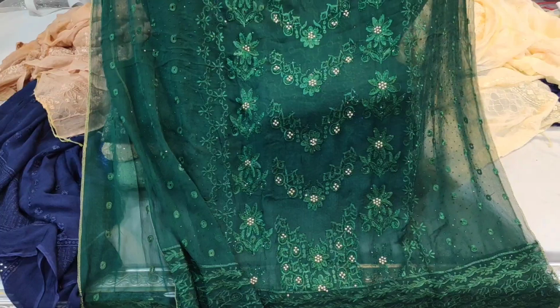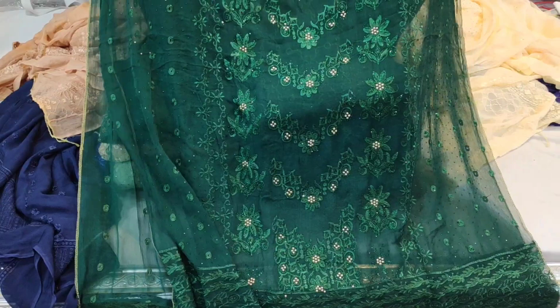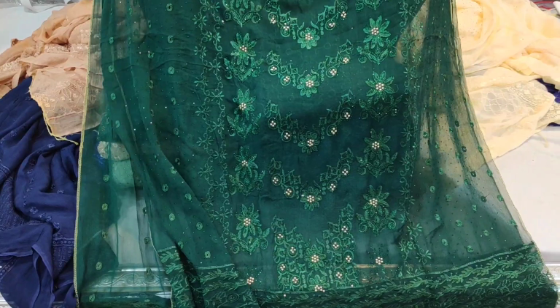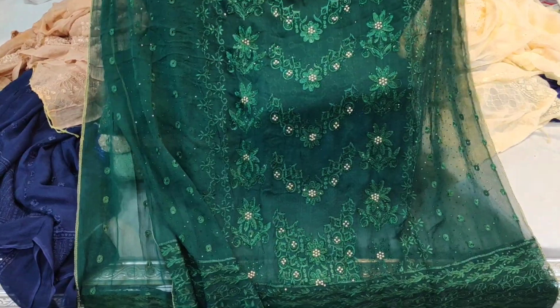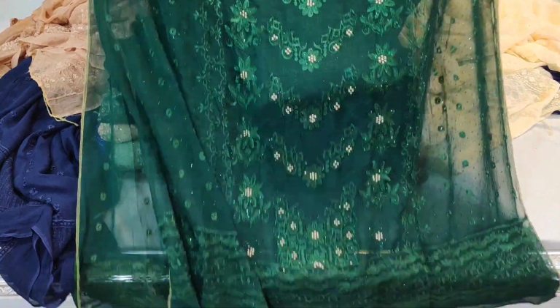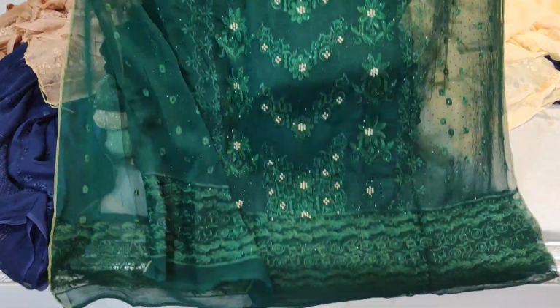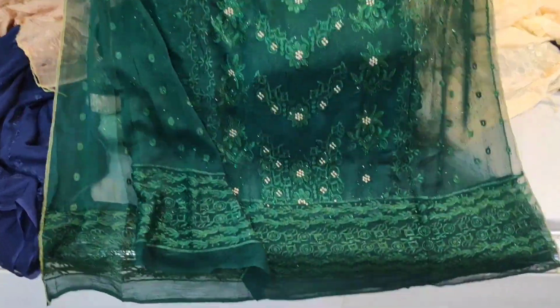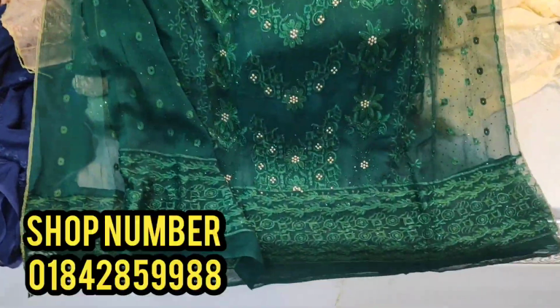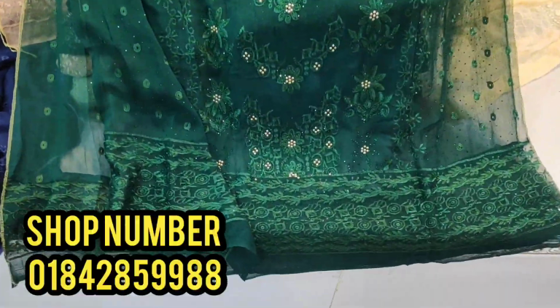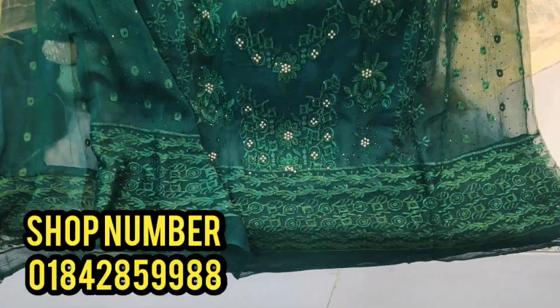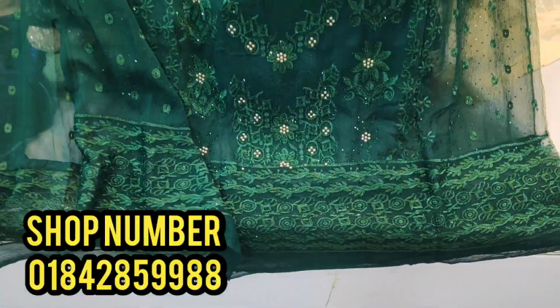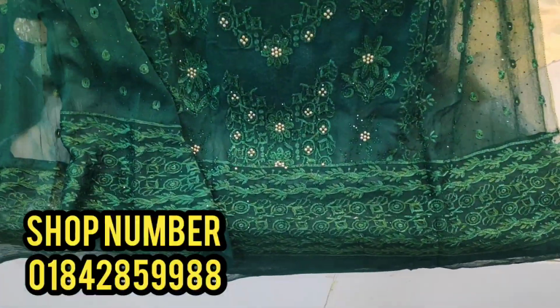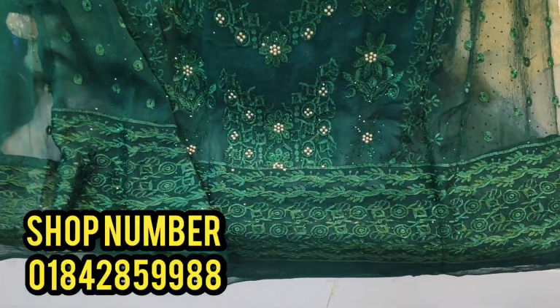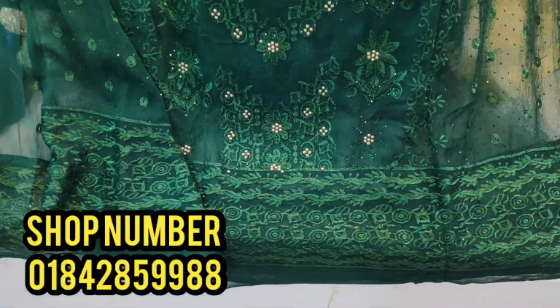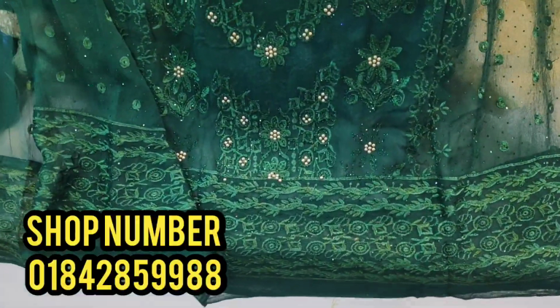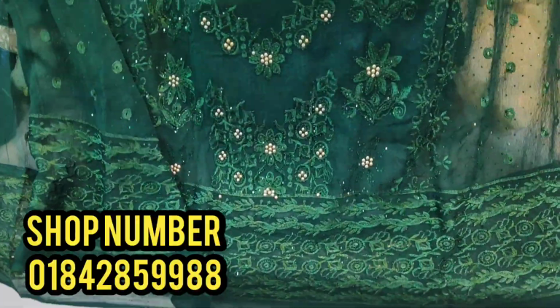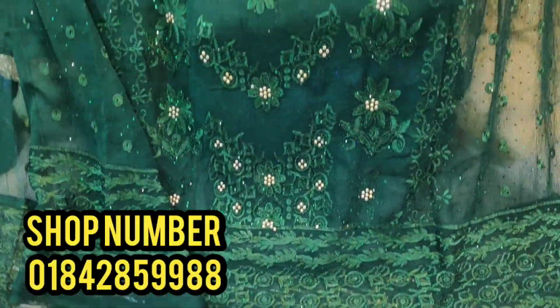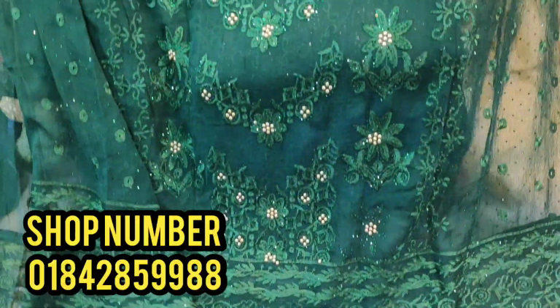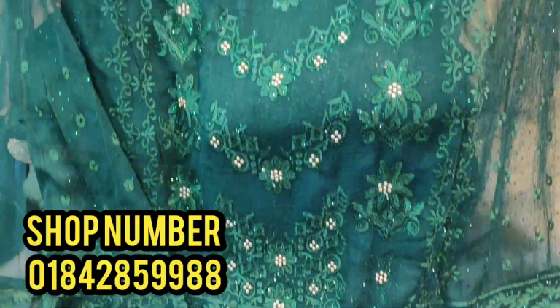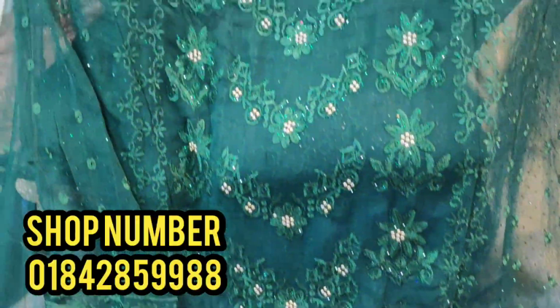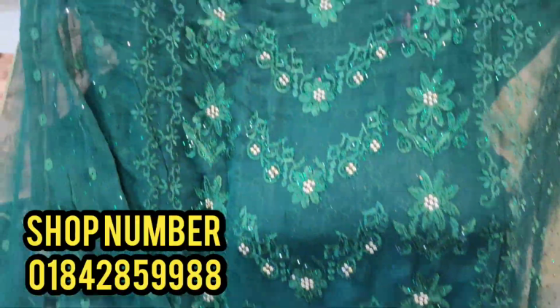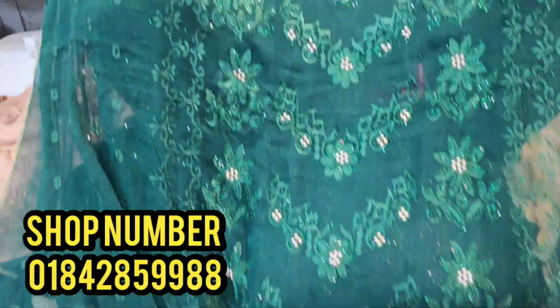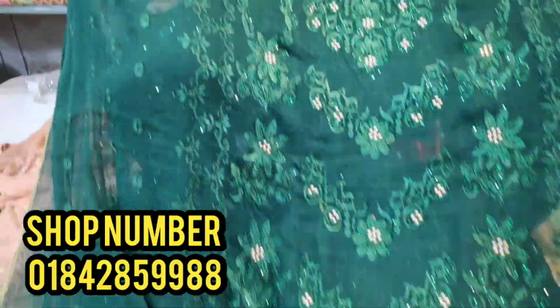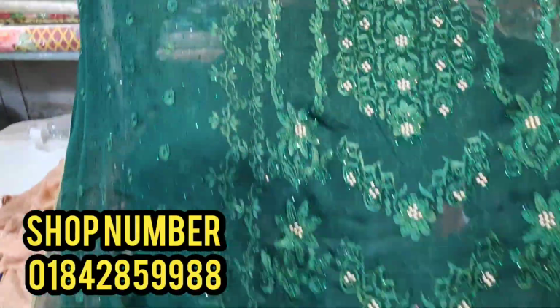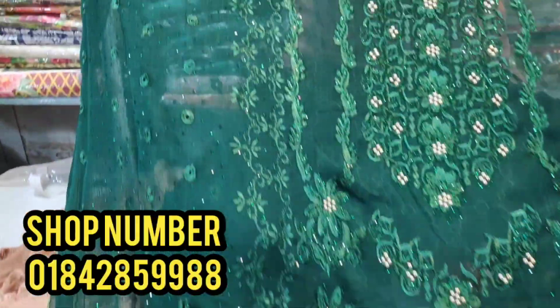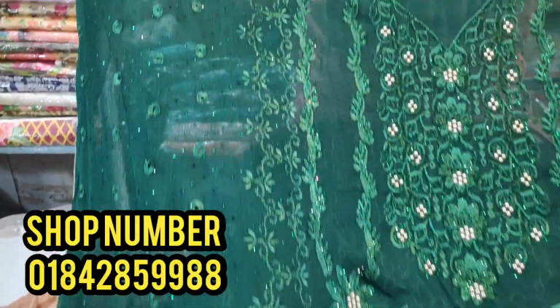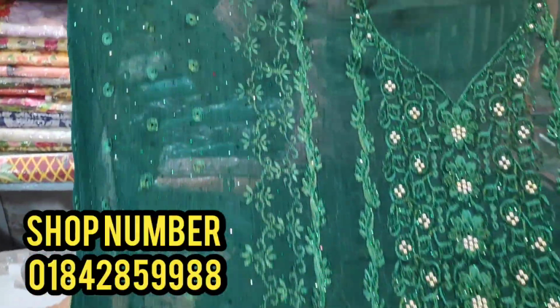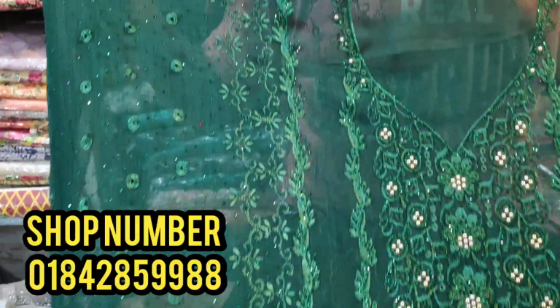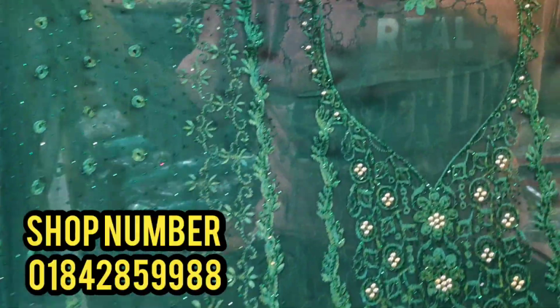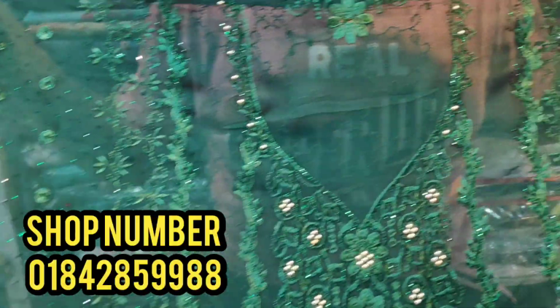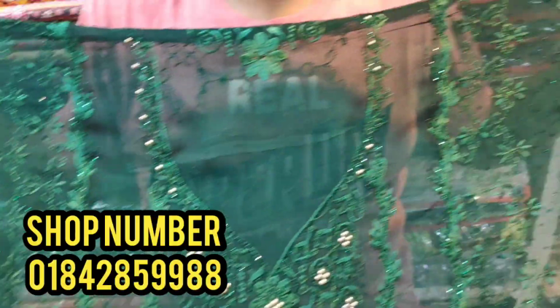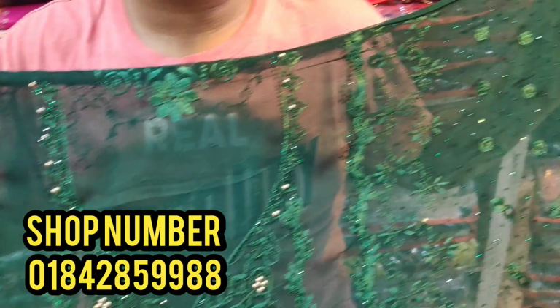Assalamu alaikum viewers. This dress collection is the original Pakistani collection.